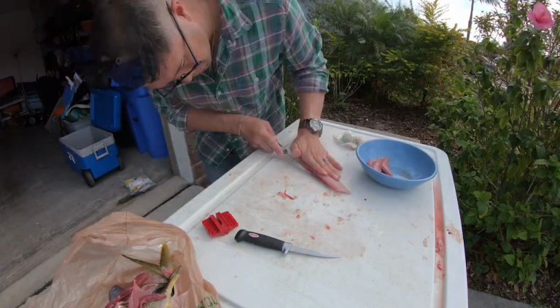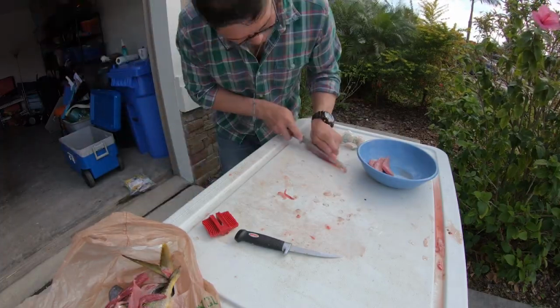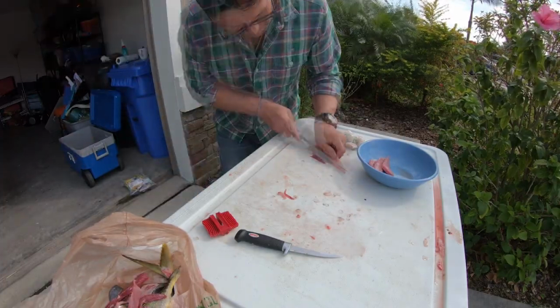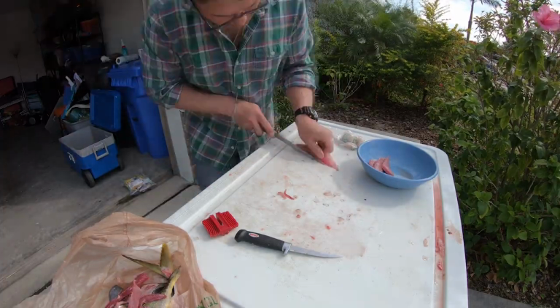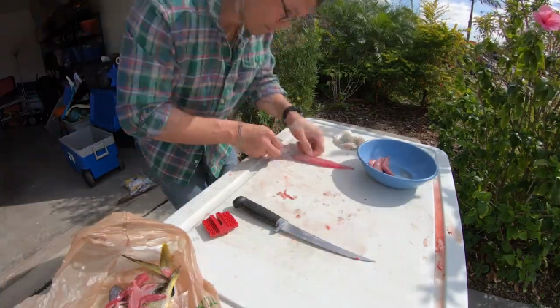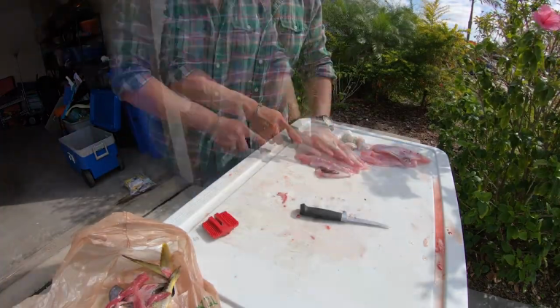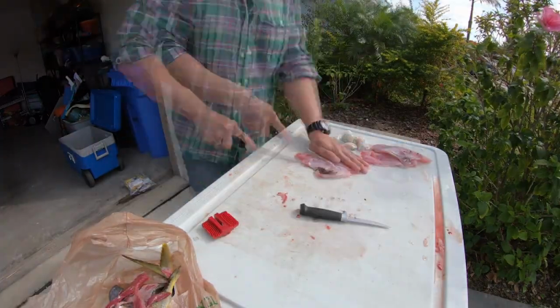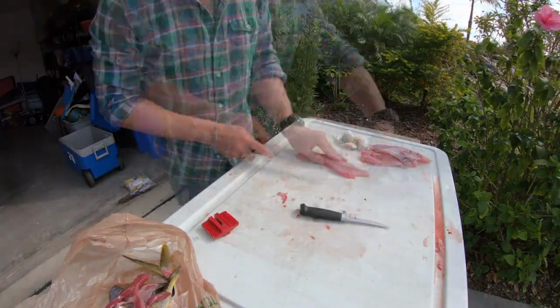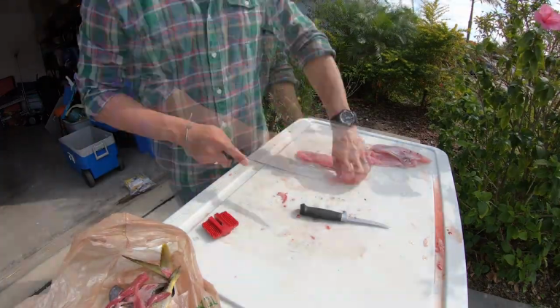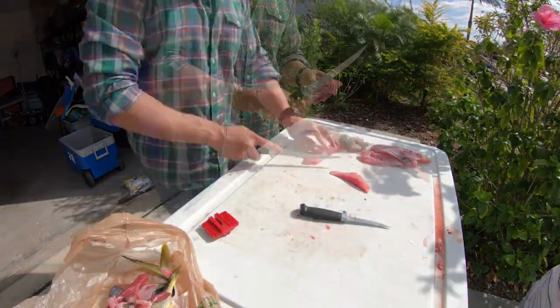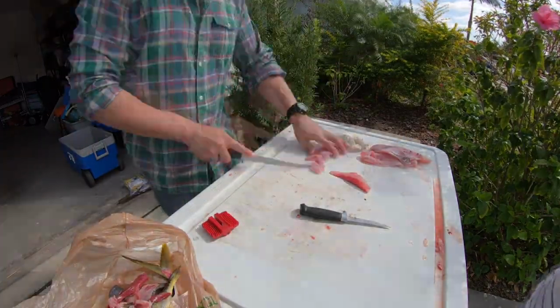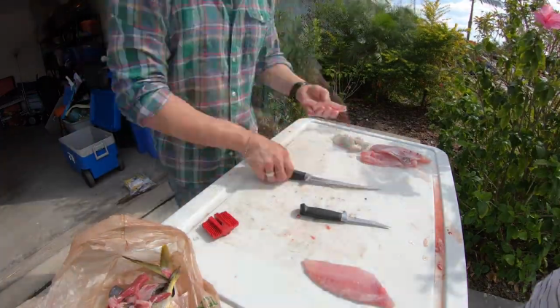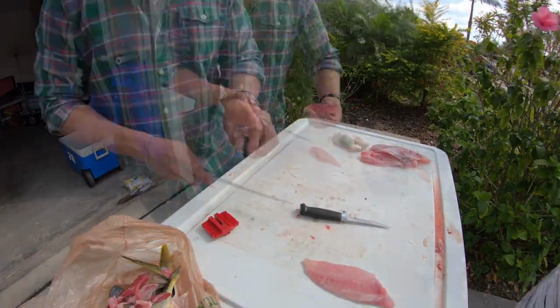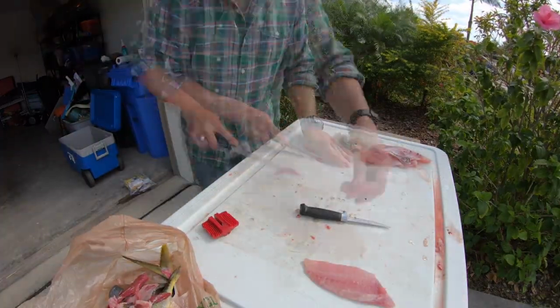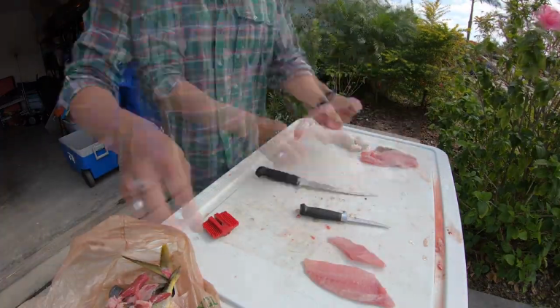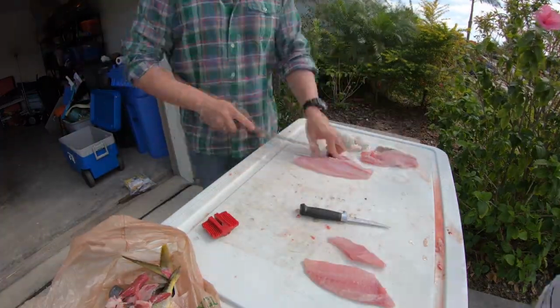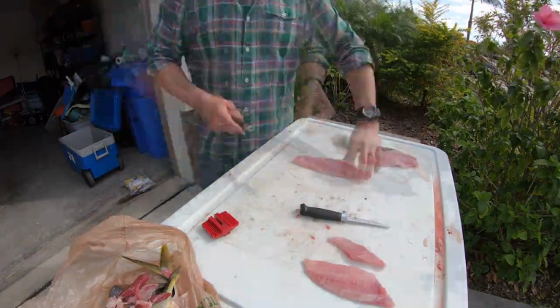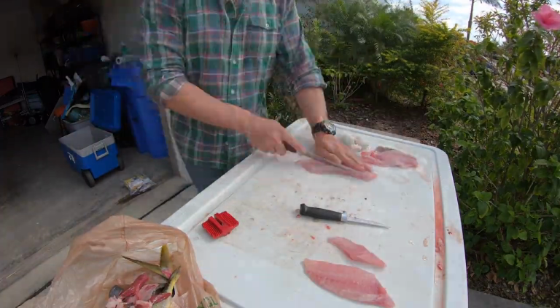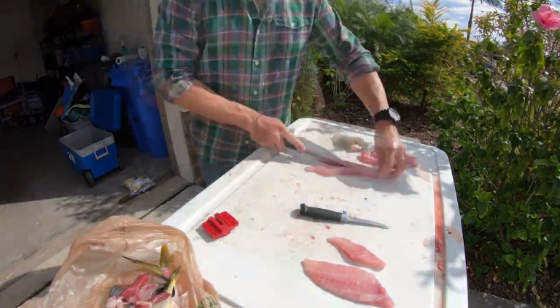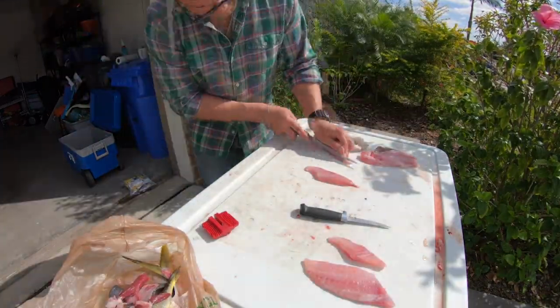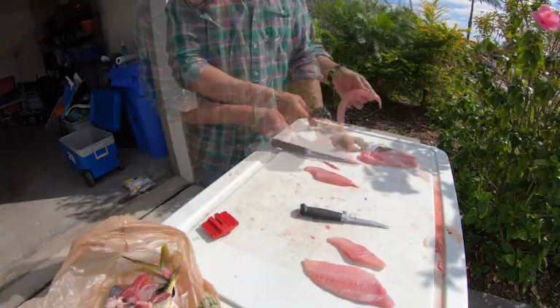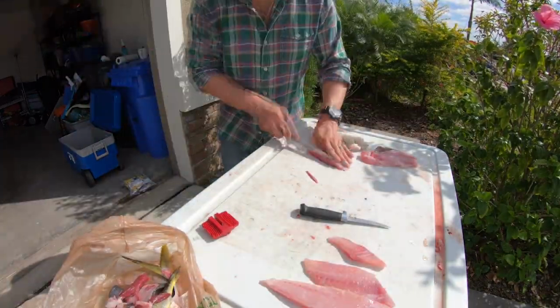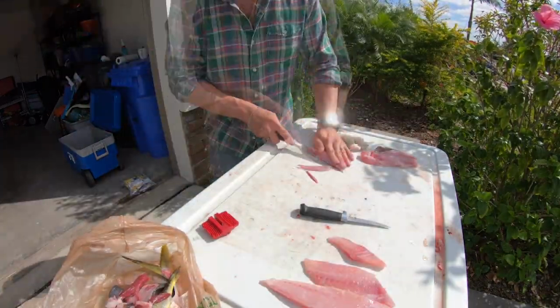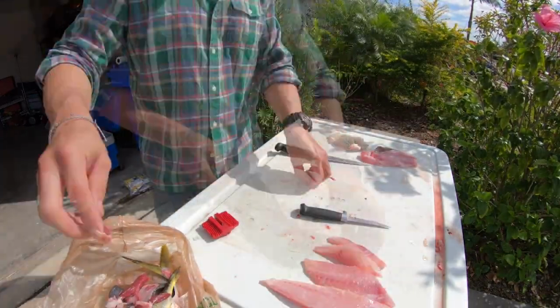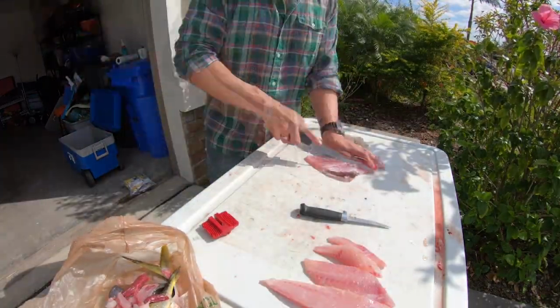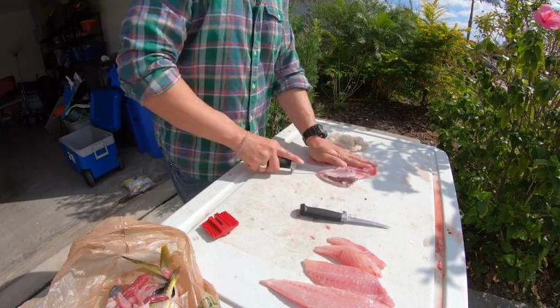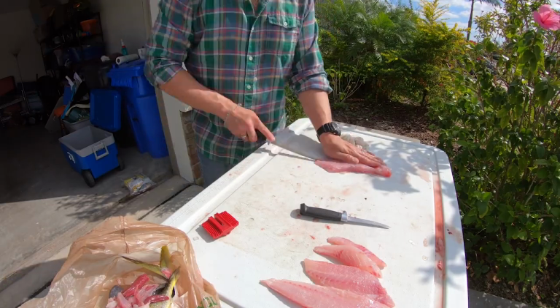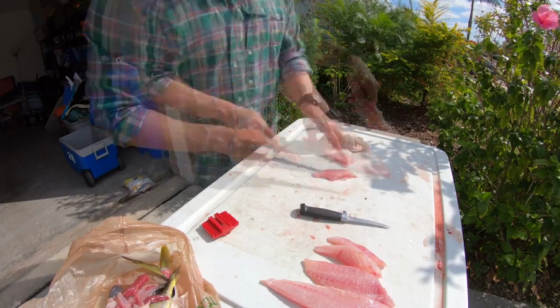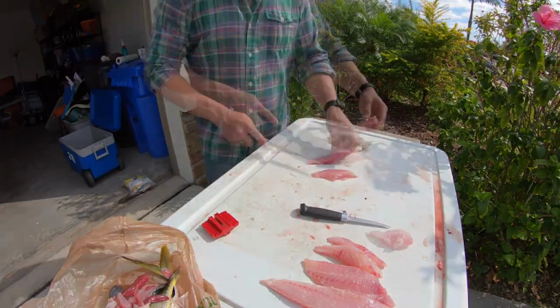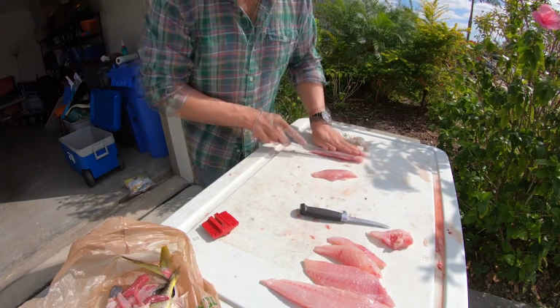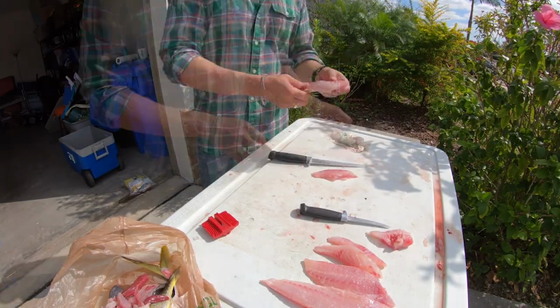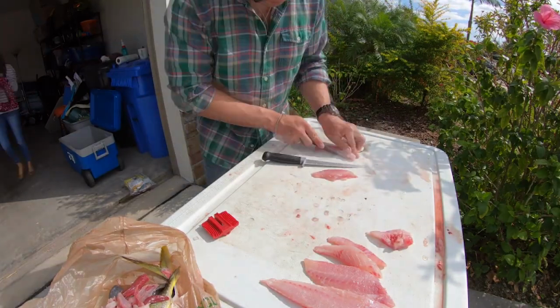It's gonna be a simple dish with the fish I have. I'm just gonna make a little sashimi plate to share with everyone, and that's about it.